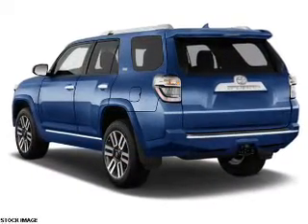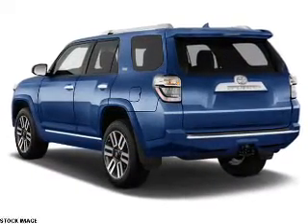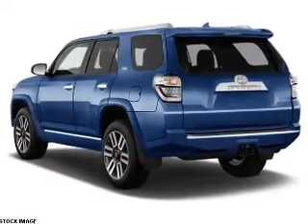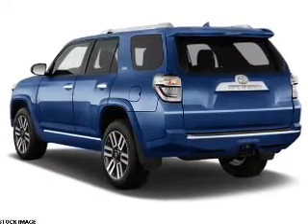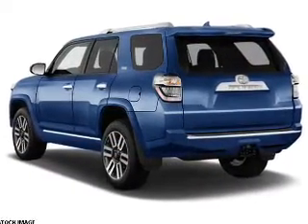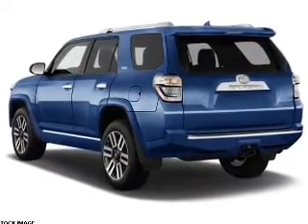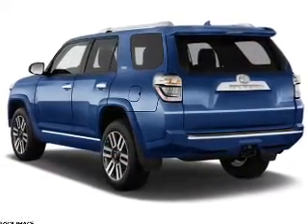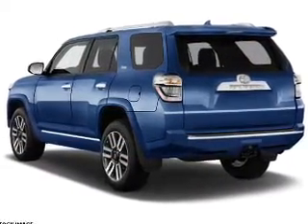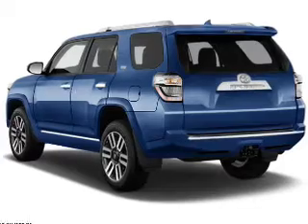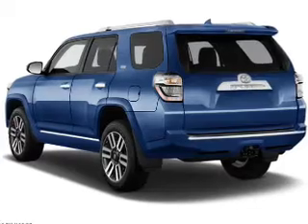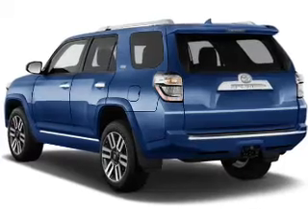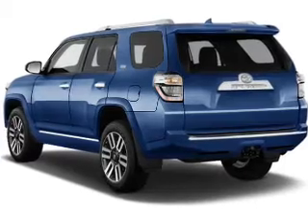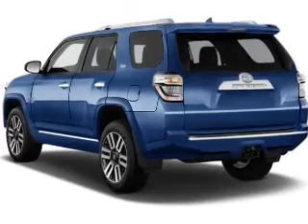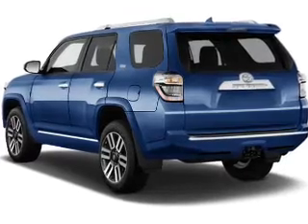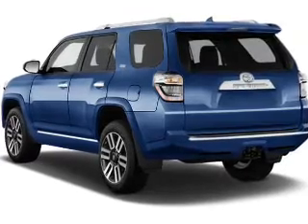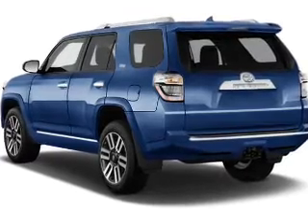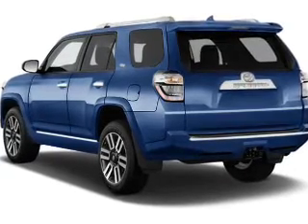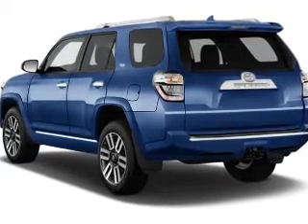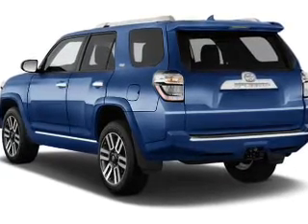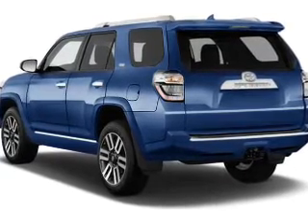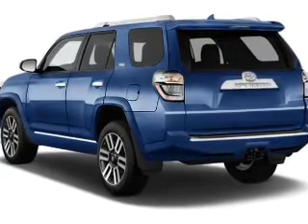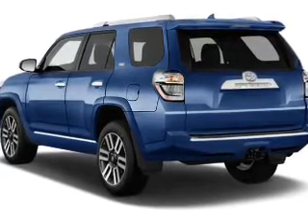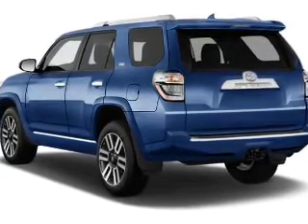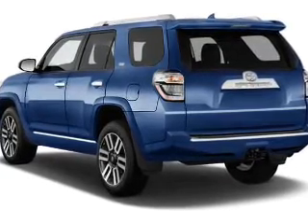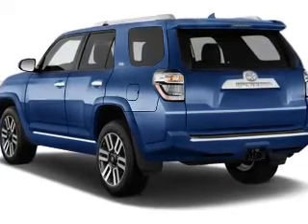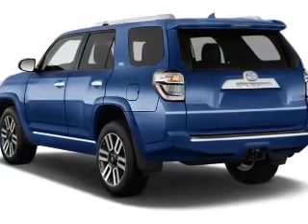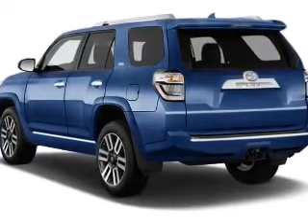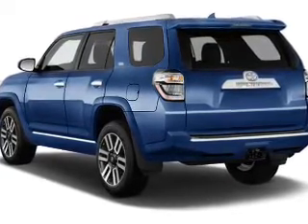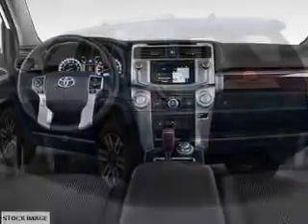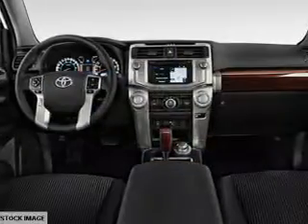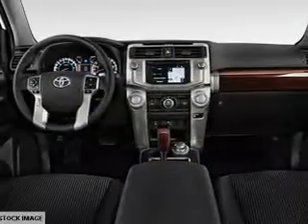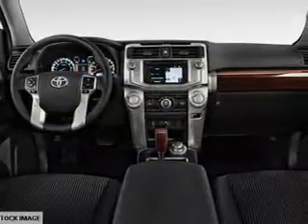The features include a sunroof, tow hitch, a spoiler, an alarm system, roof rails, and keyless entry.